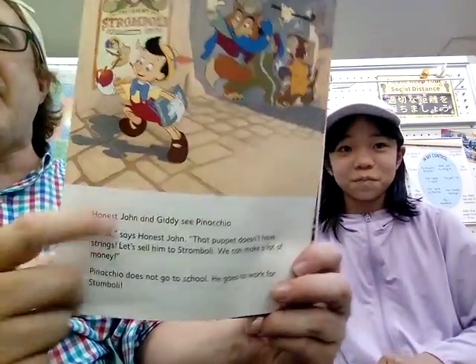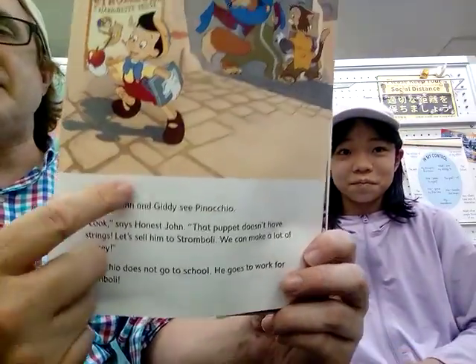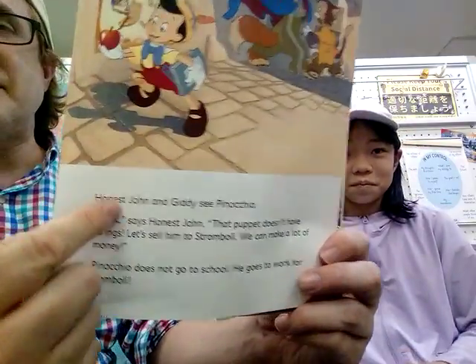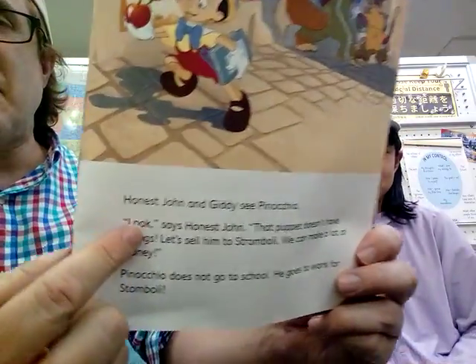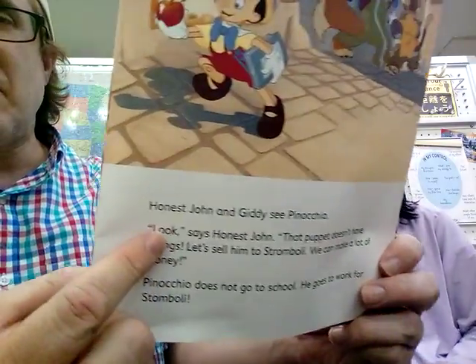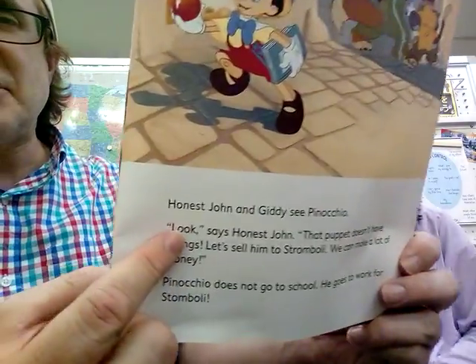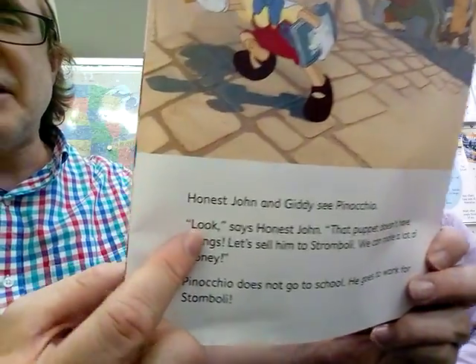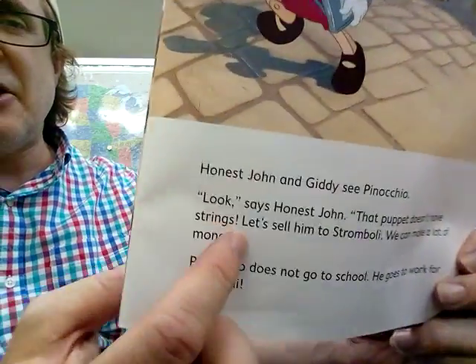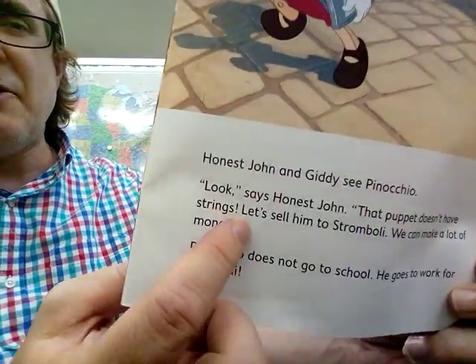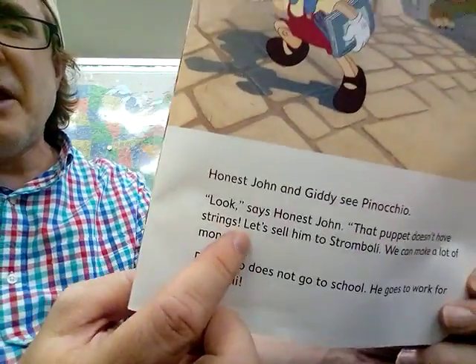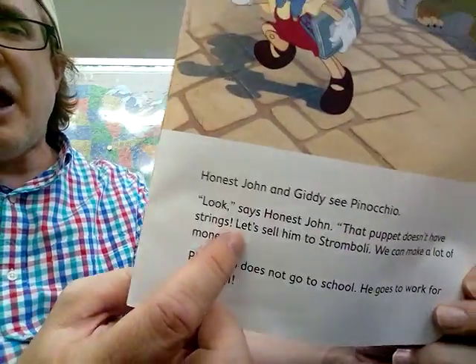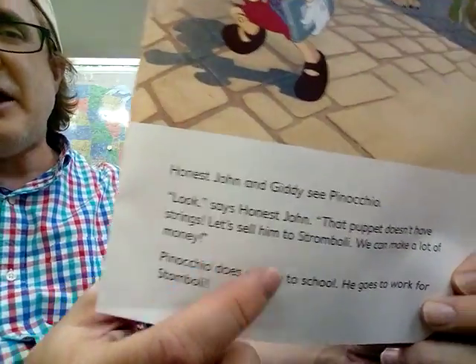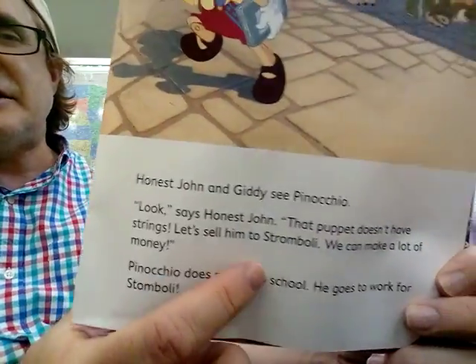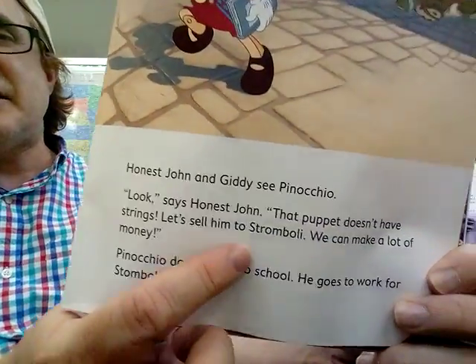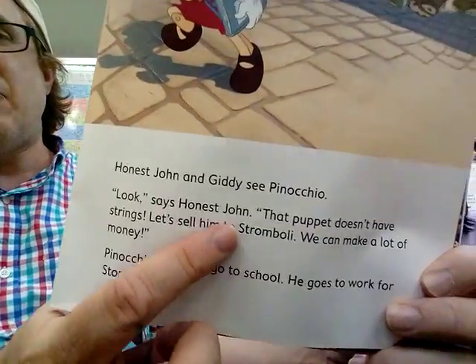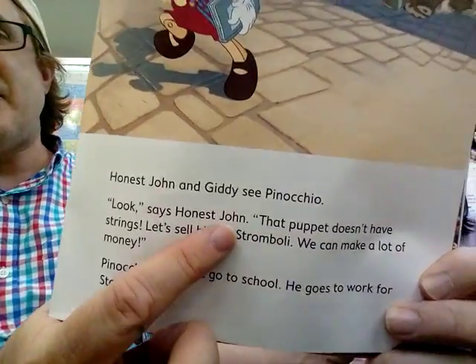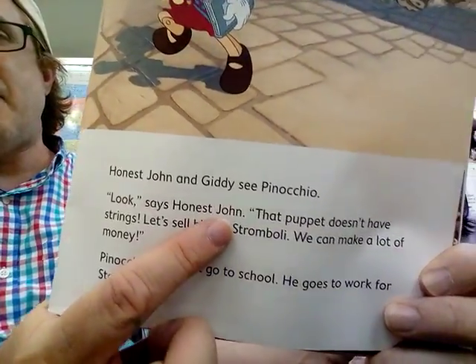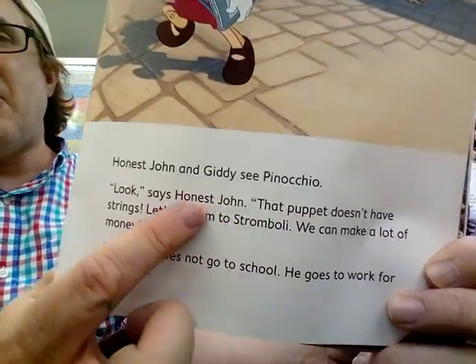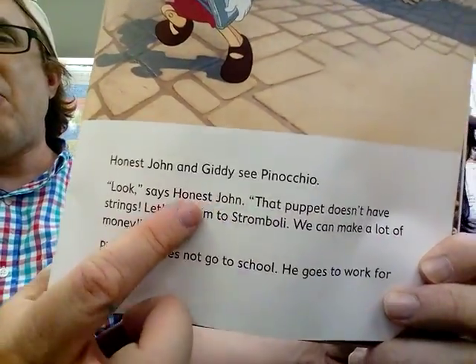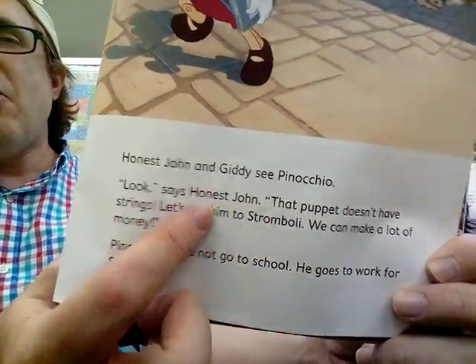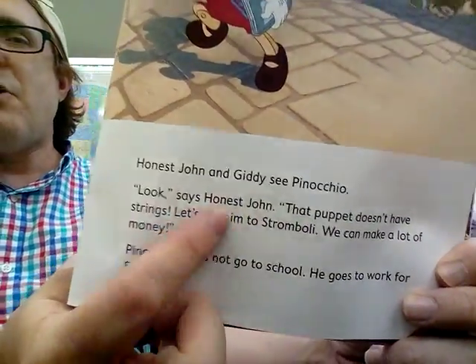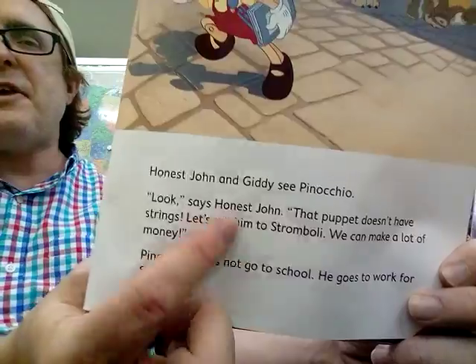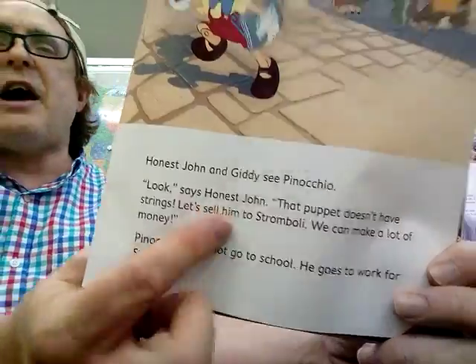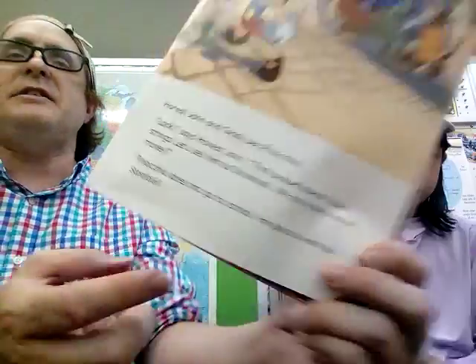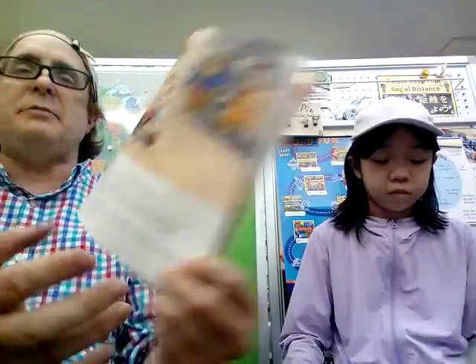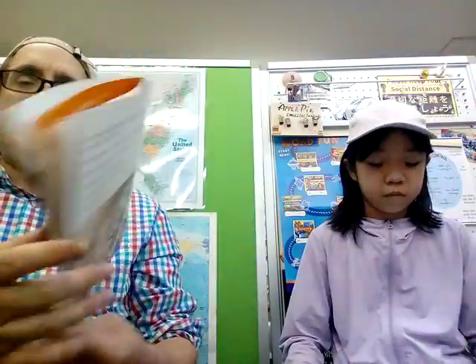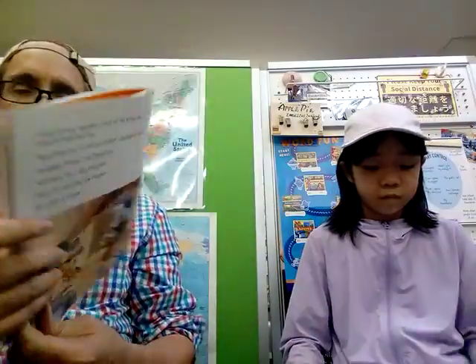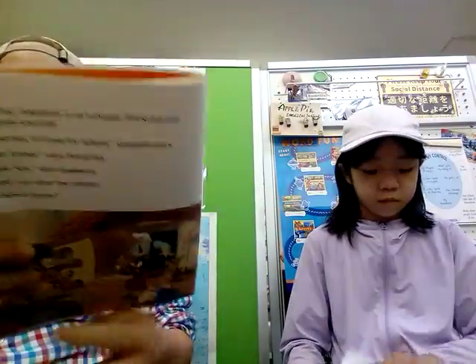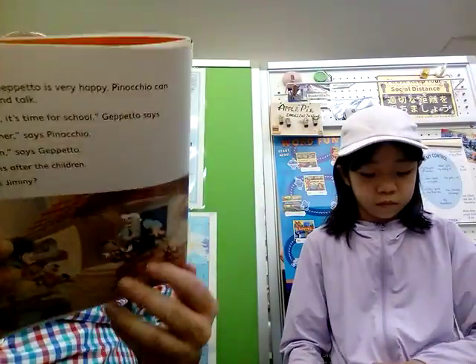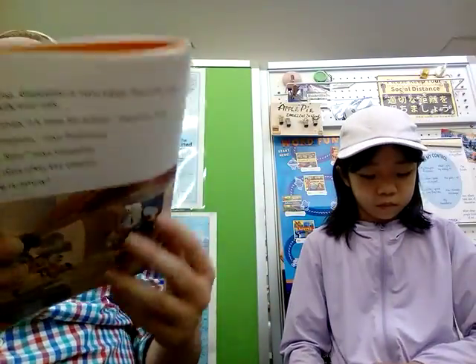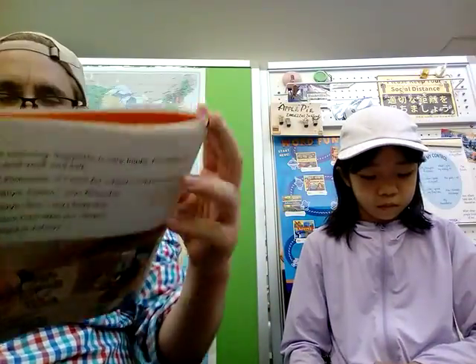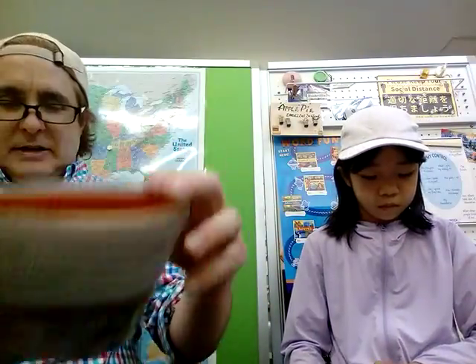That's one of the words she didn't know — 'honest.' Can you write down below what you think 'honest' means?